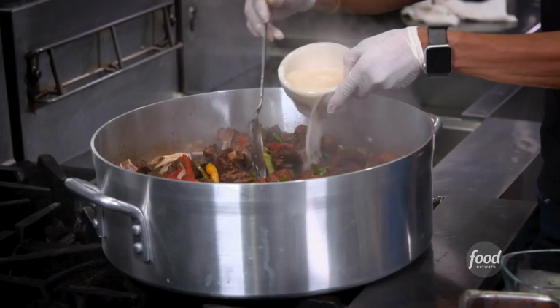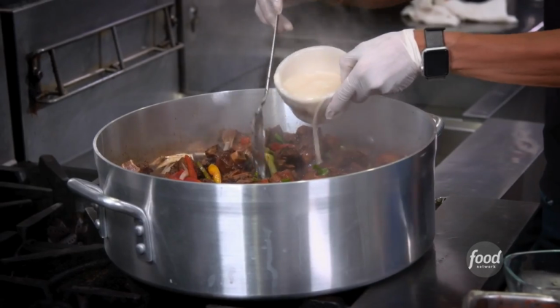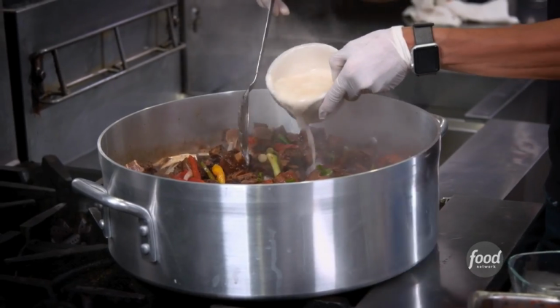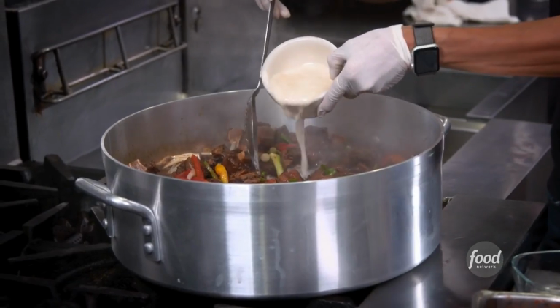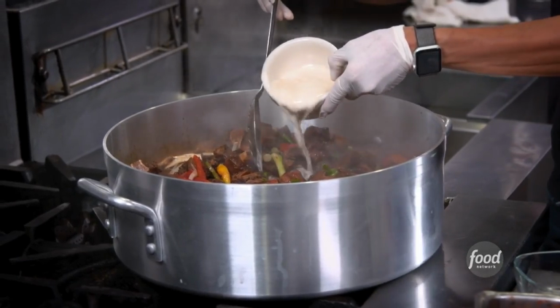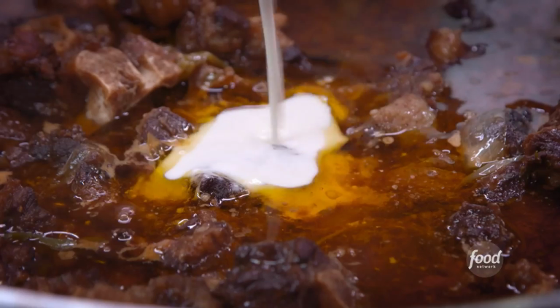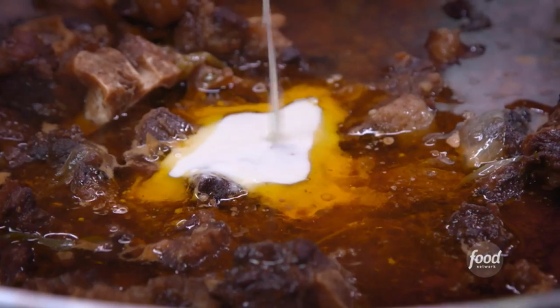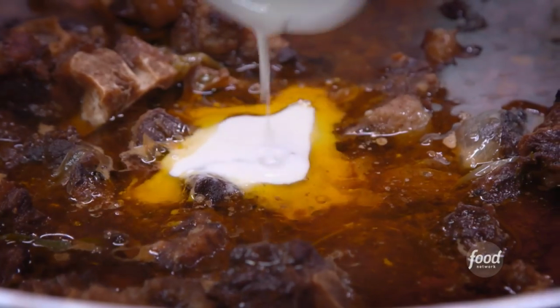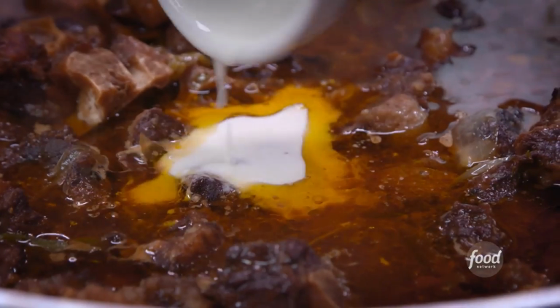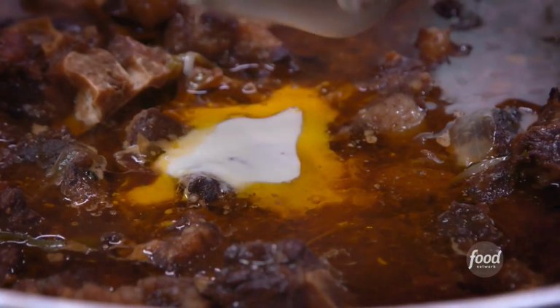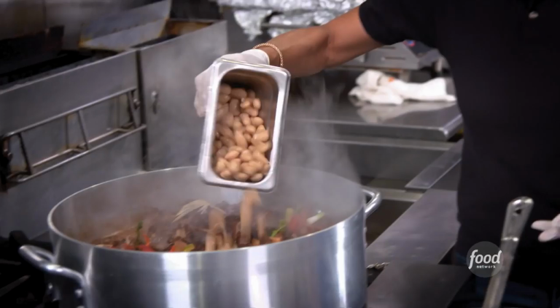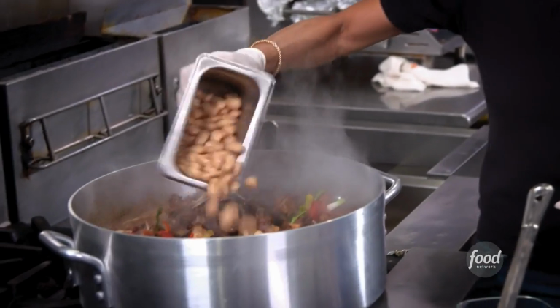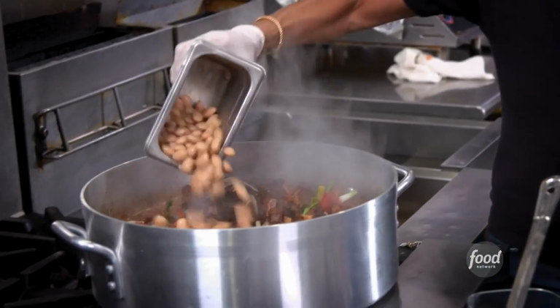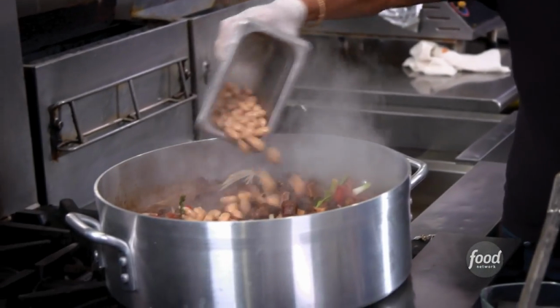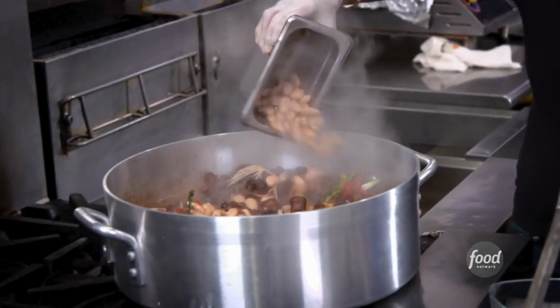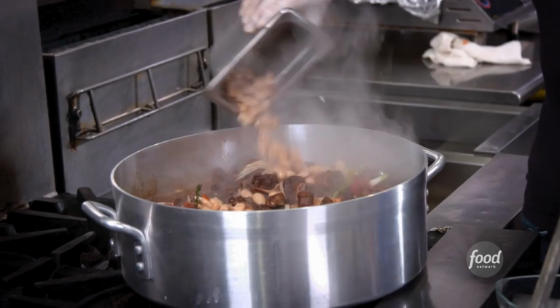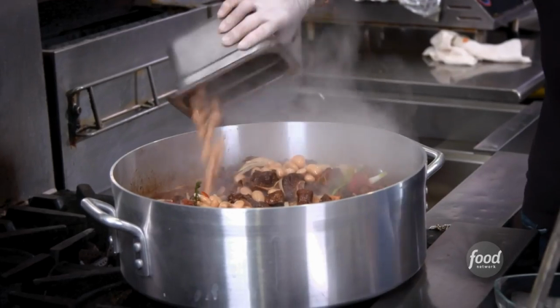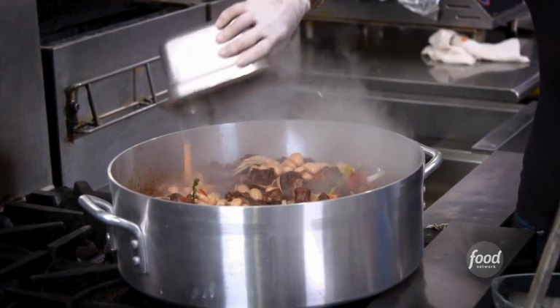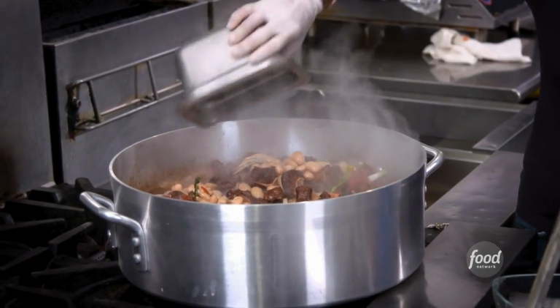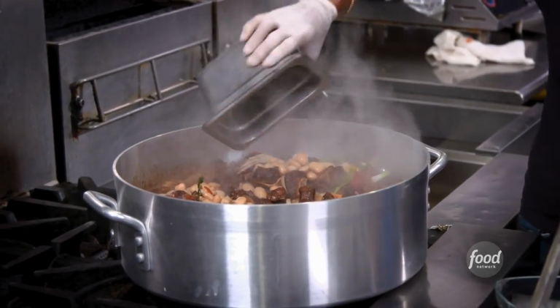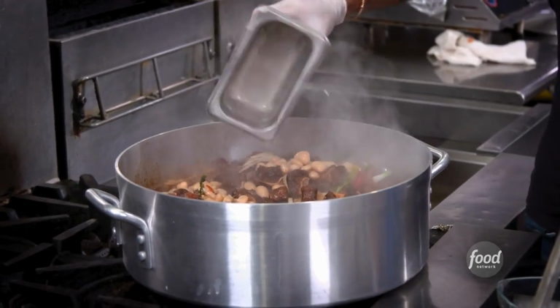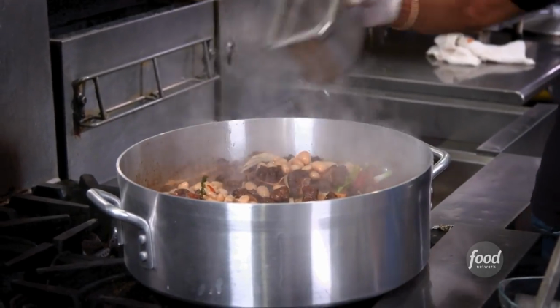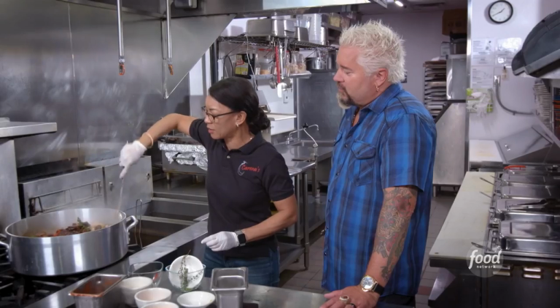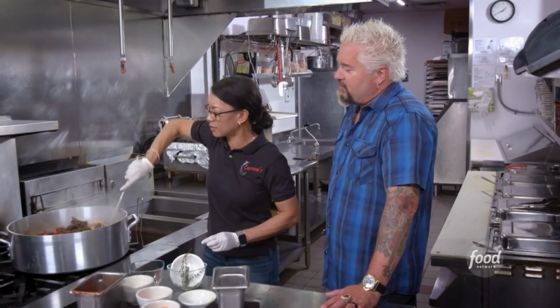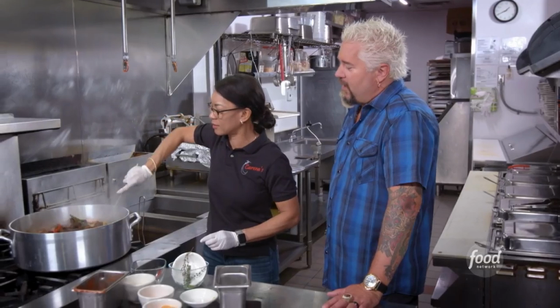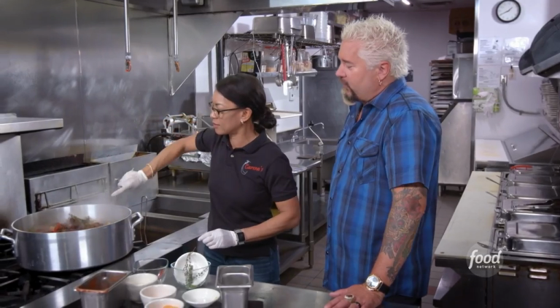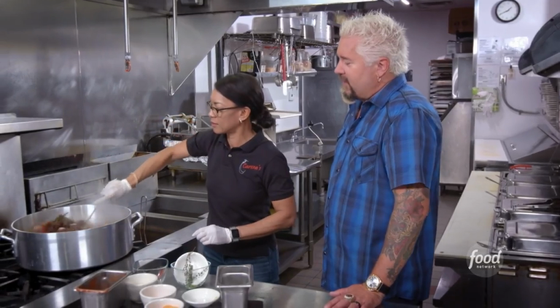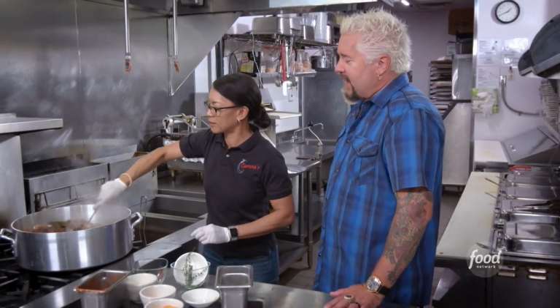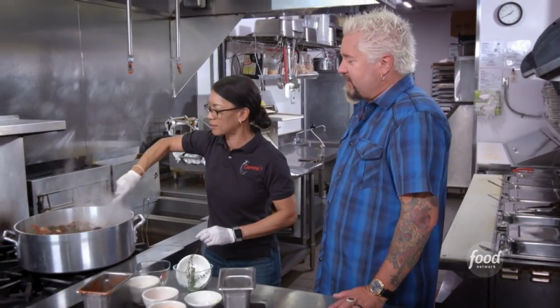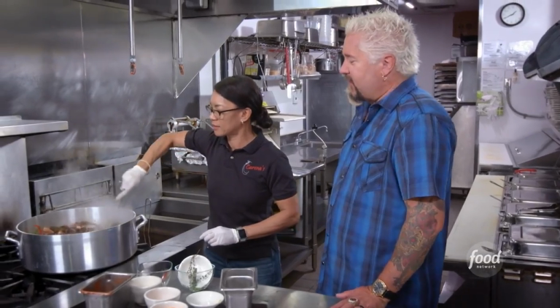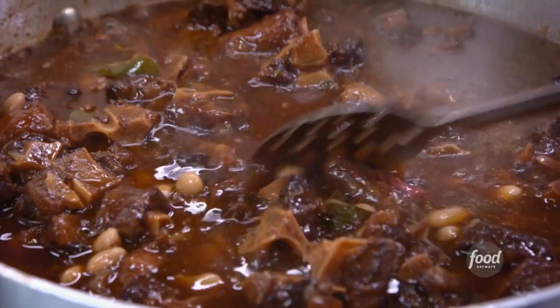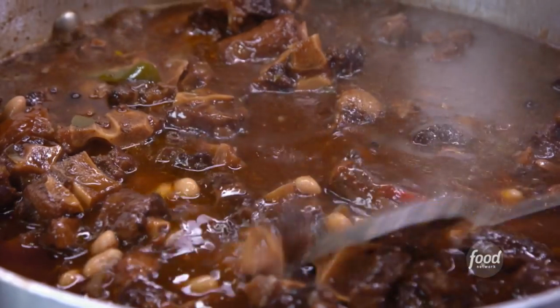We'll let it simmer for about 20 minutes, then we'll add a slurry — flour and water. So what's going on with the beans? Those are butter beans. Smells fantastic.